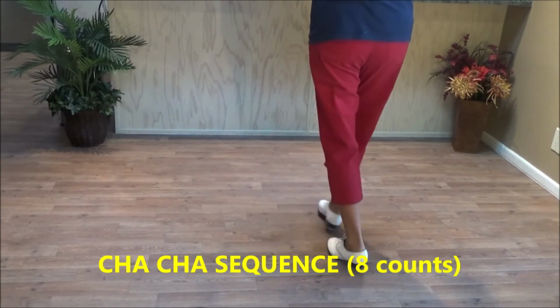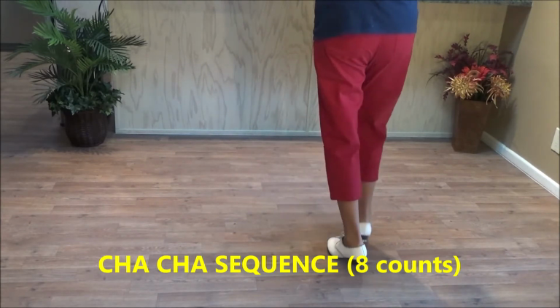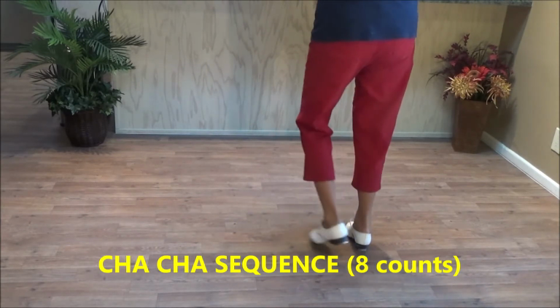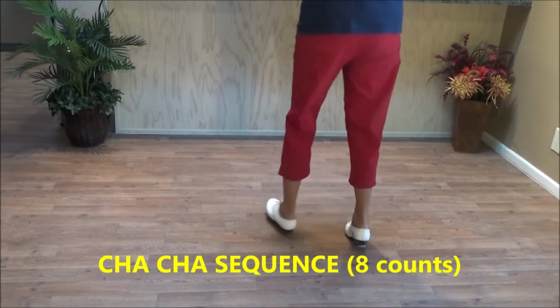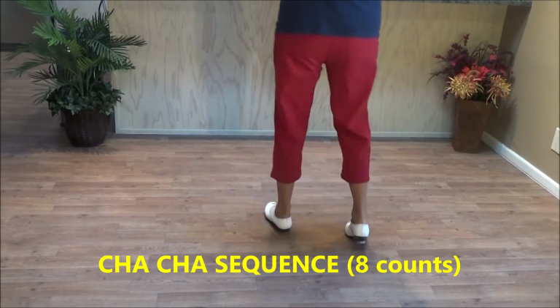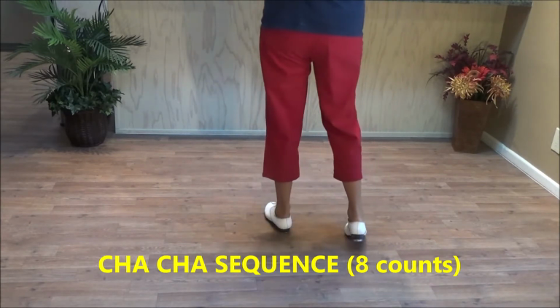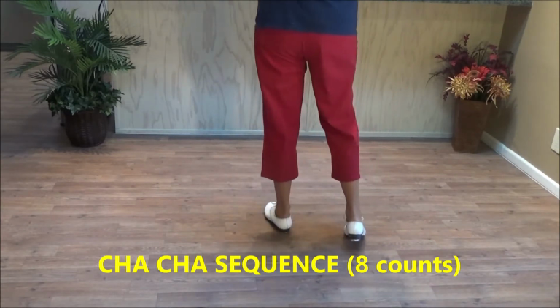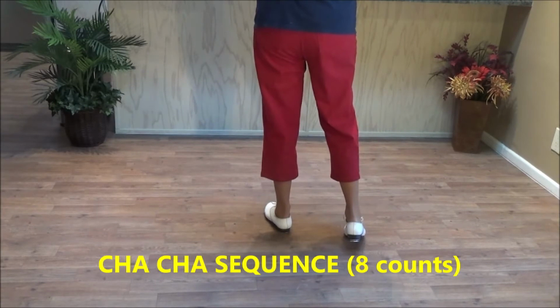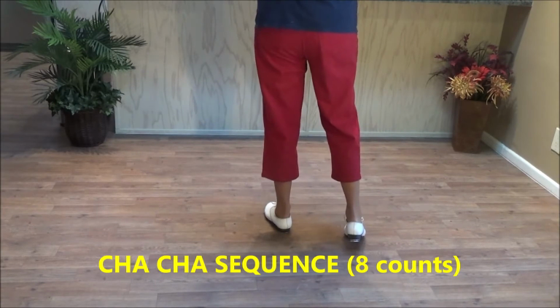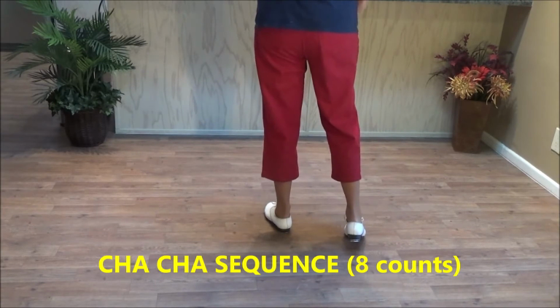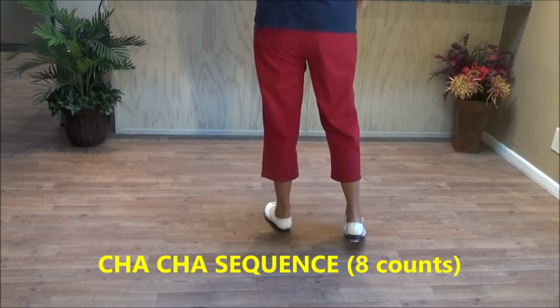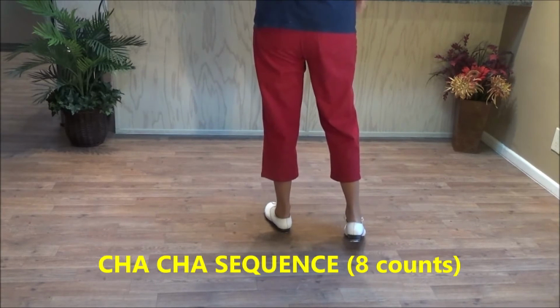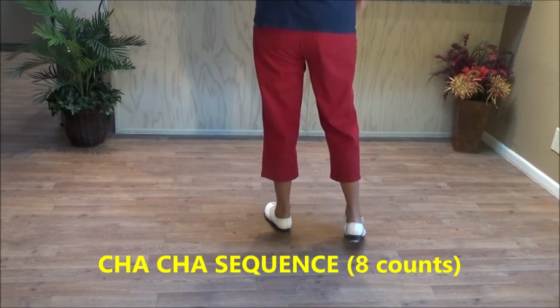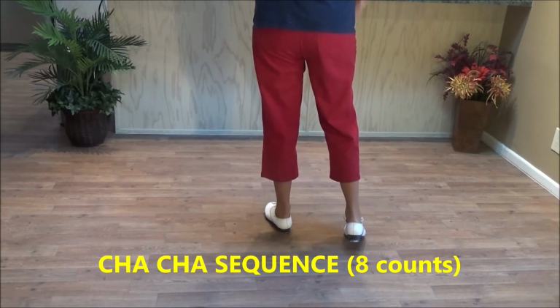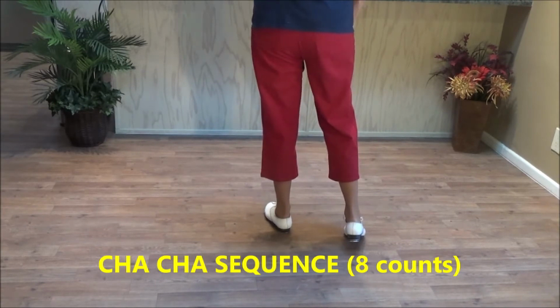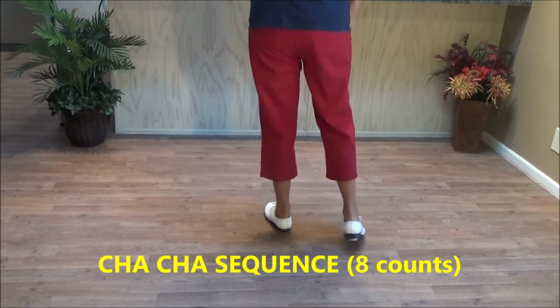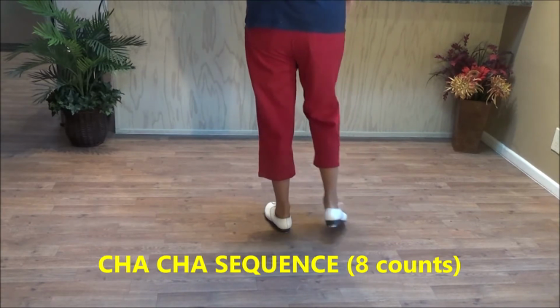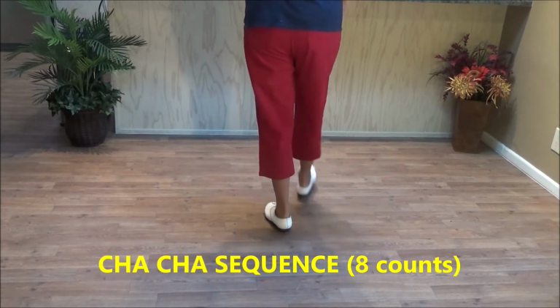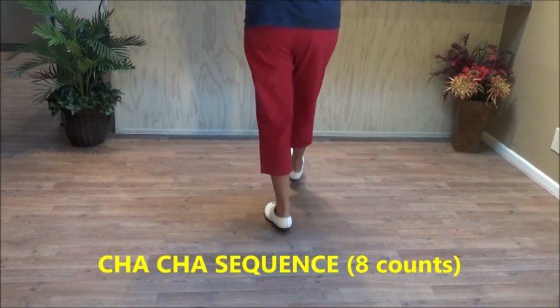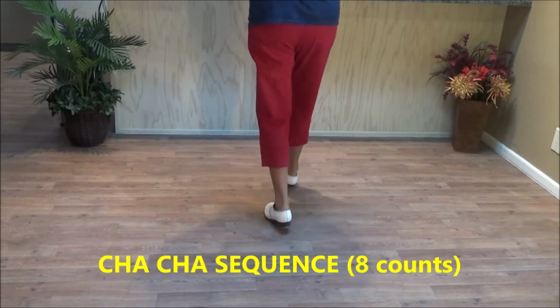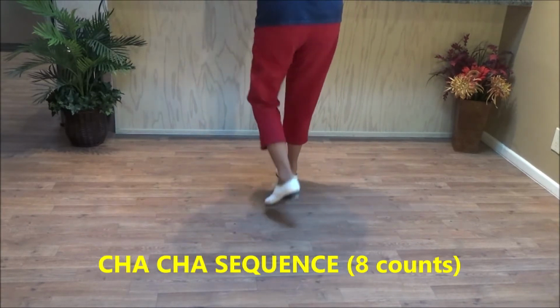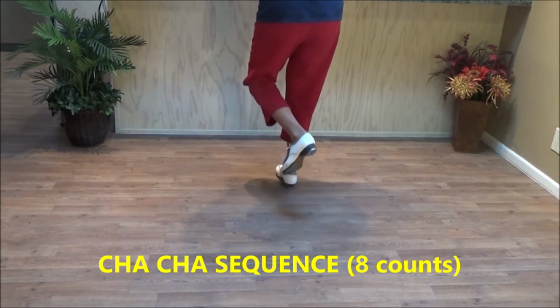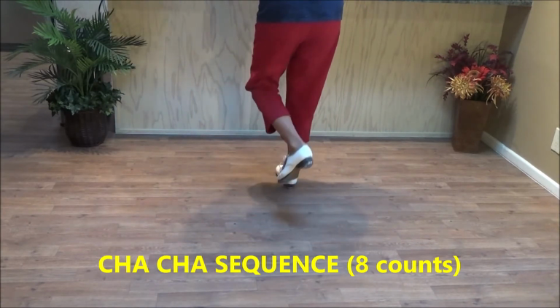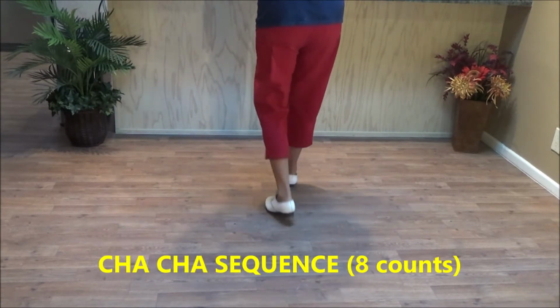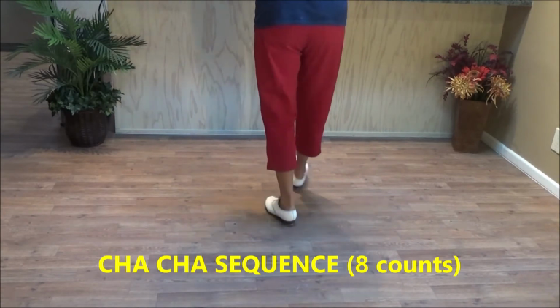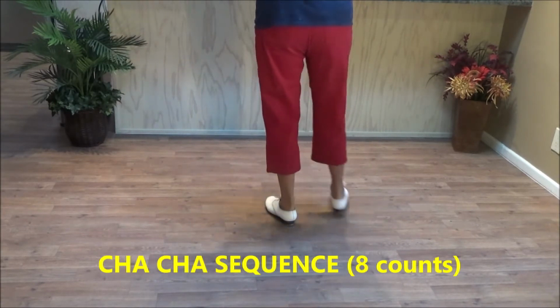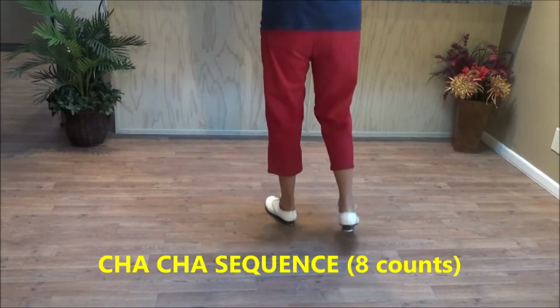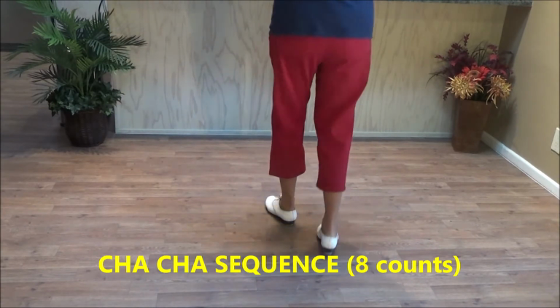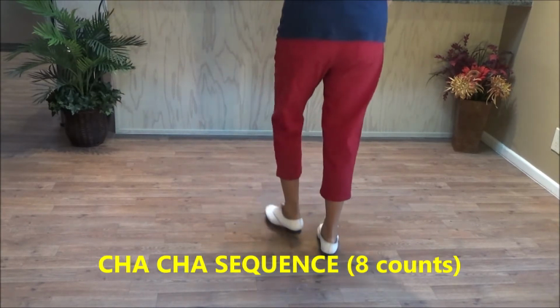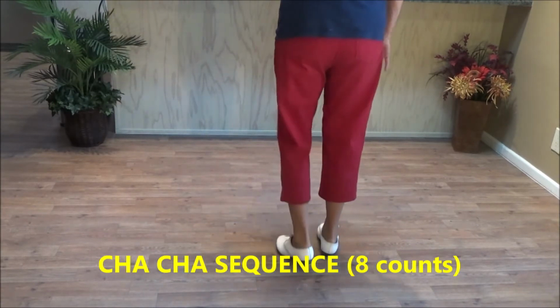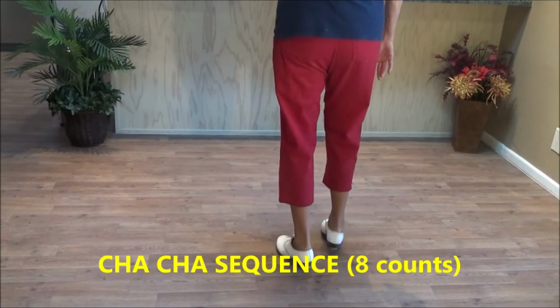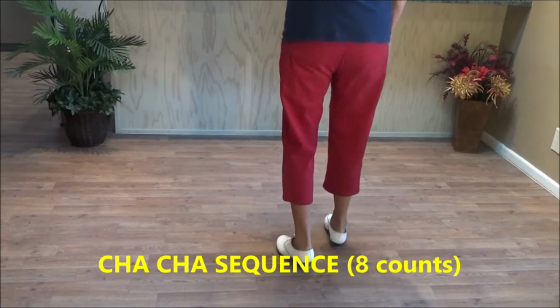One, two, three. Then the right foot does the same thing: step forward, step back. One, two, three.